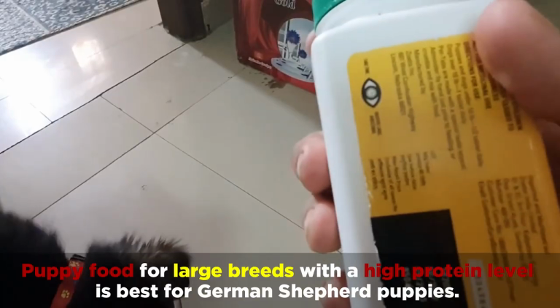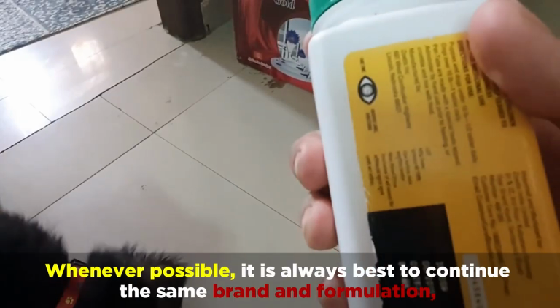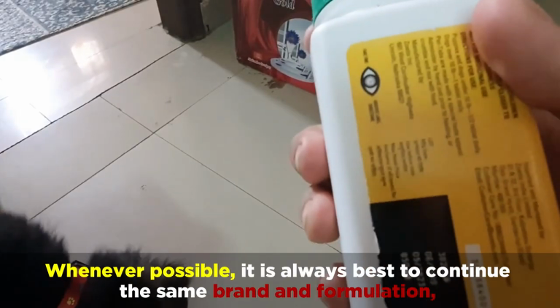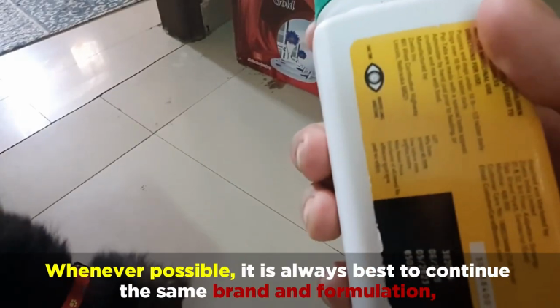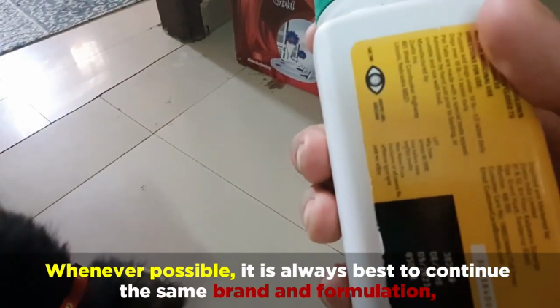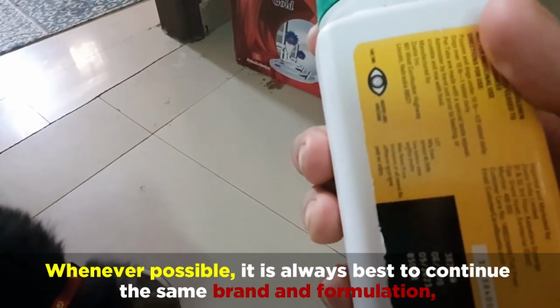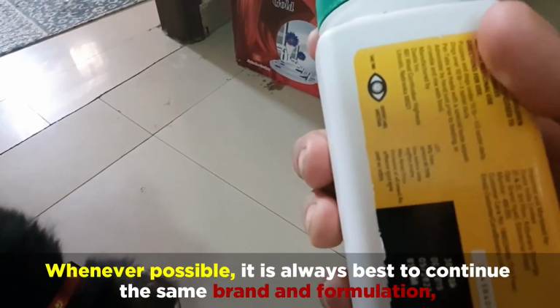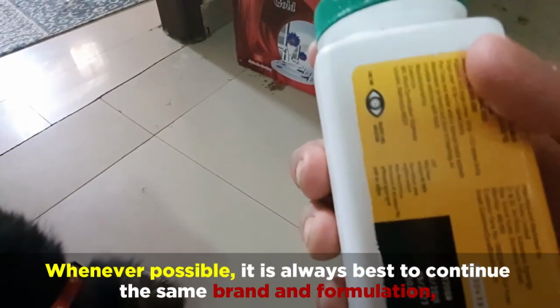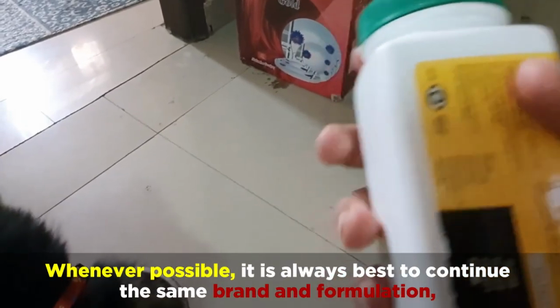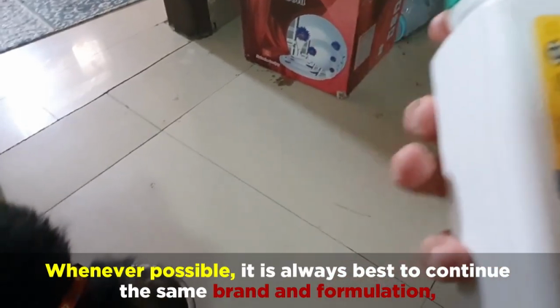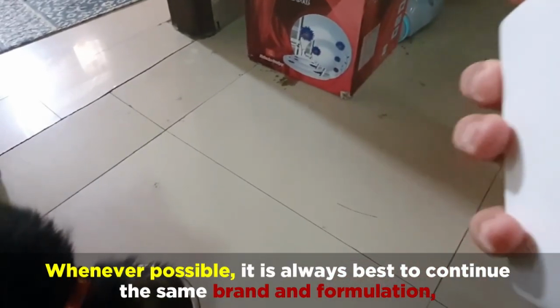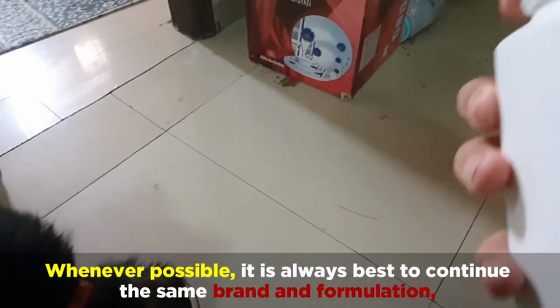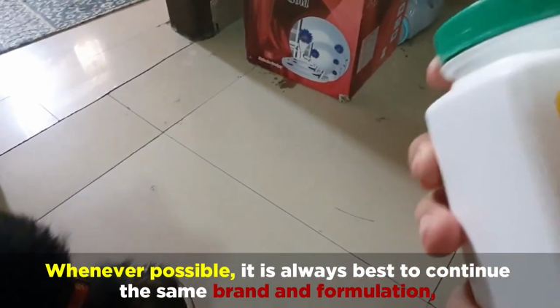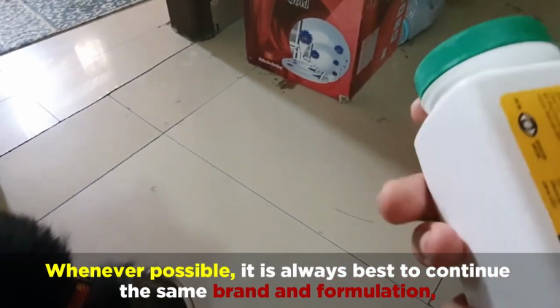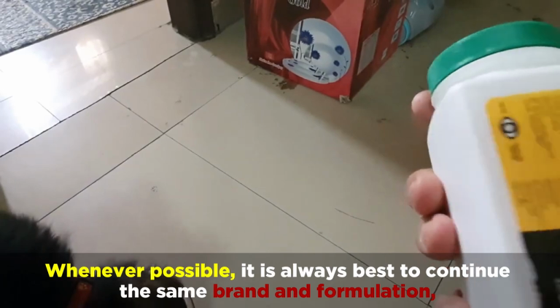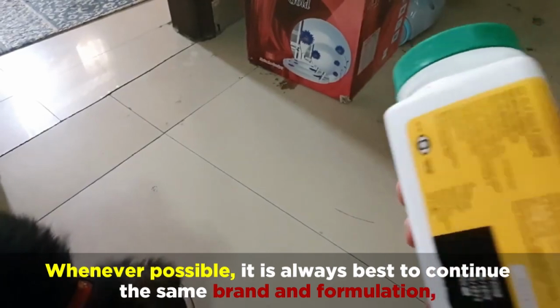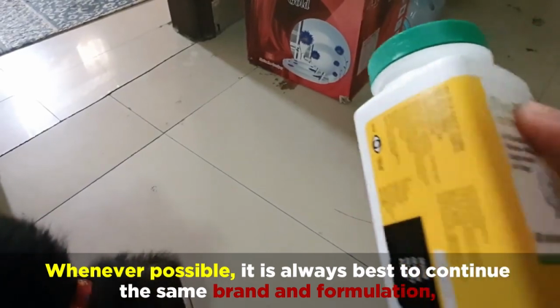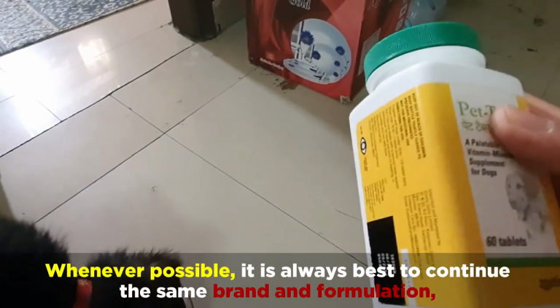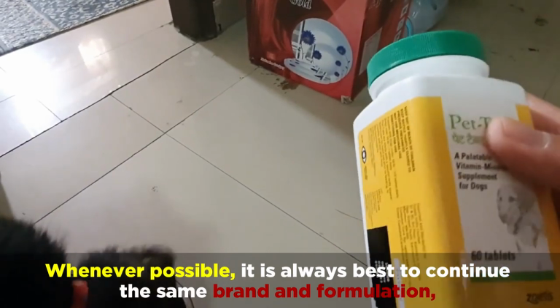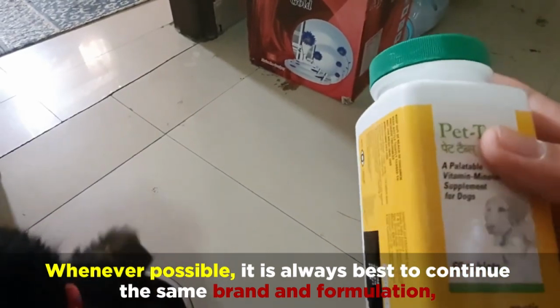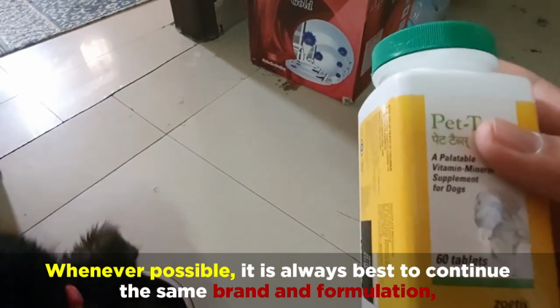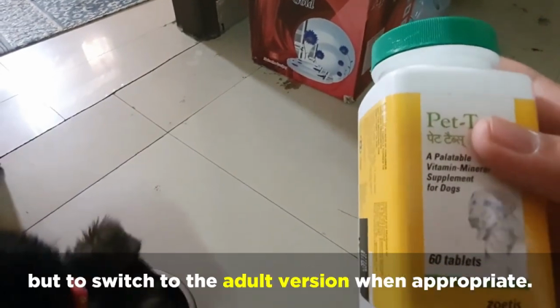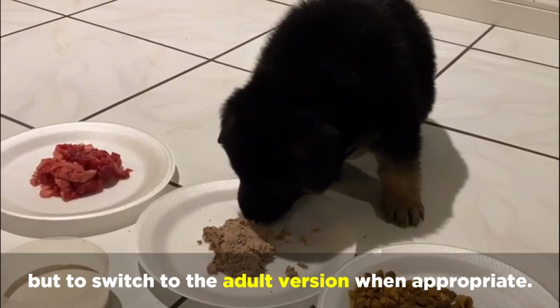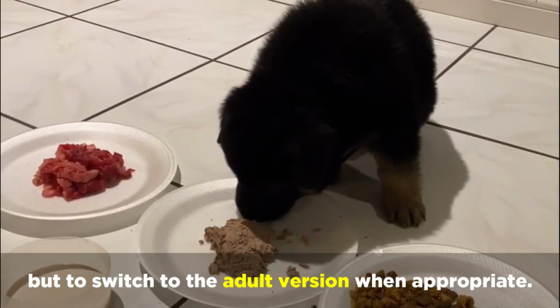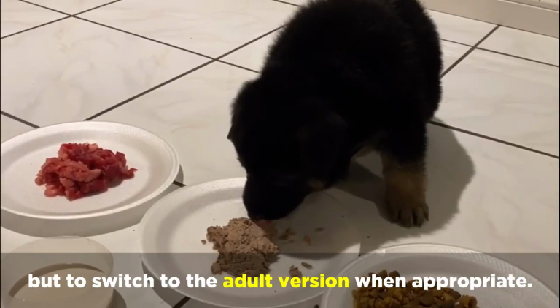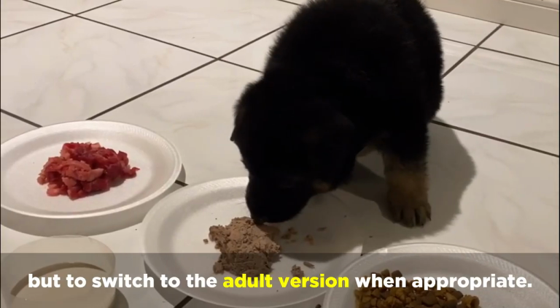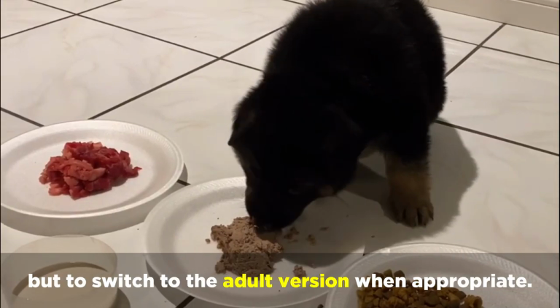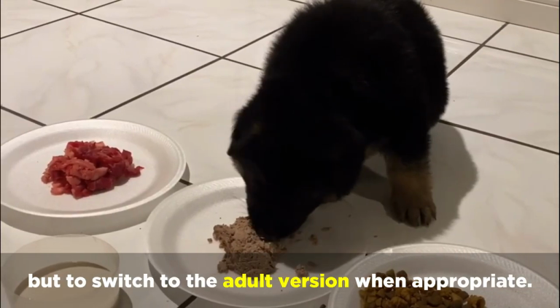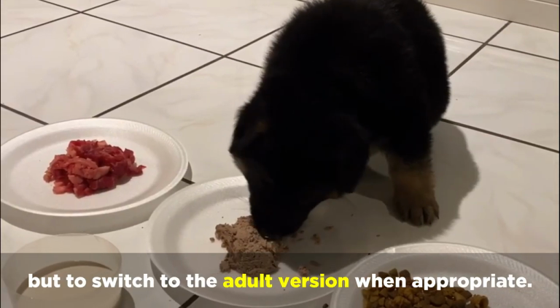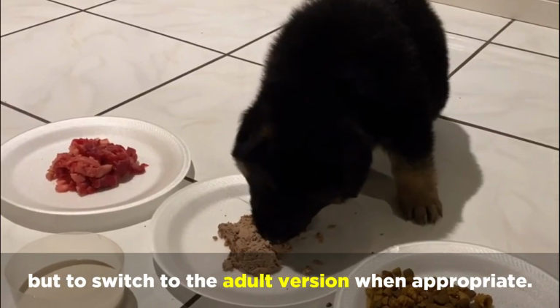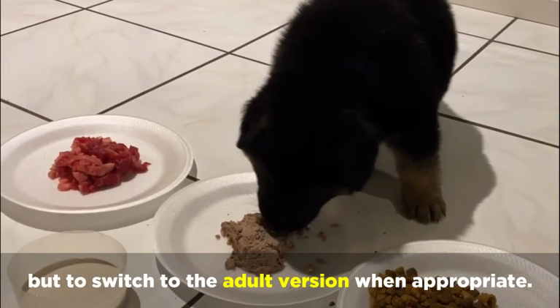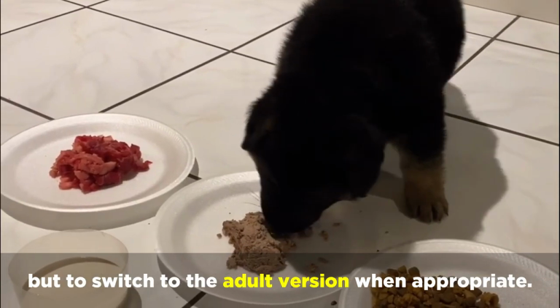Whenever possible, it's always best to continue the same brand and formulation, but to switch to the adult version when appropriate.